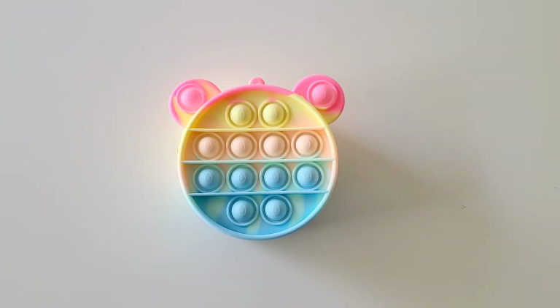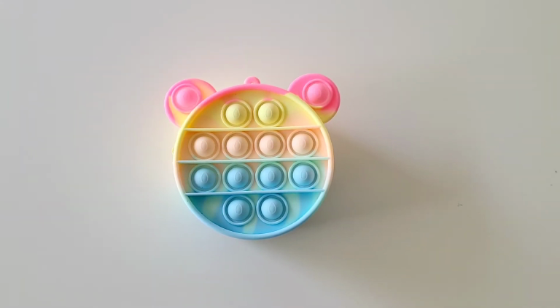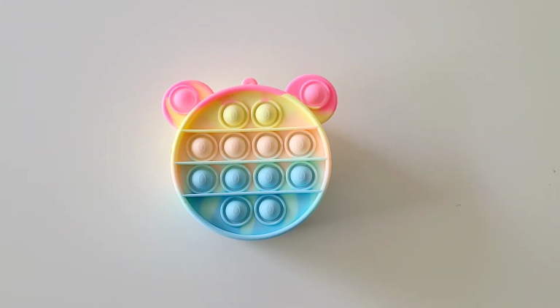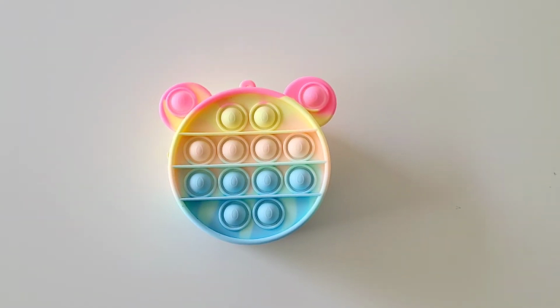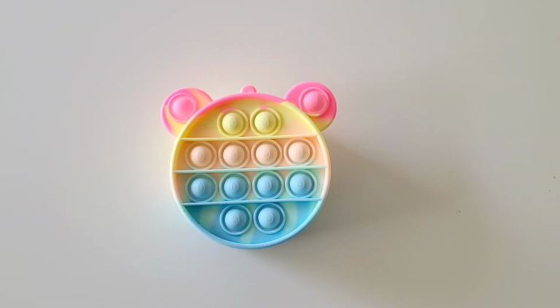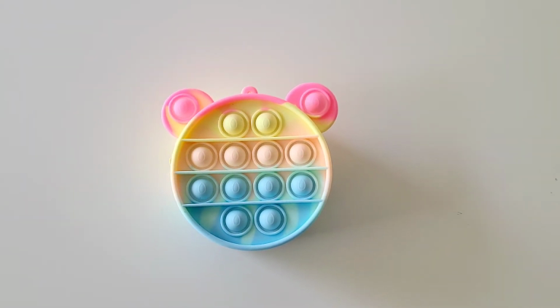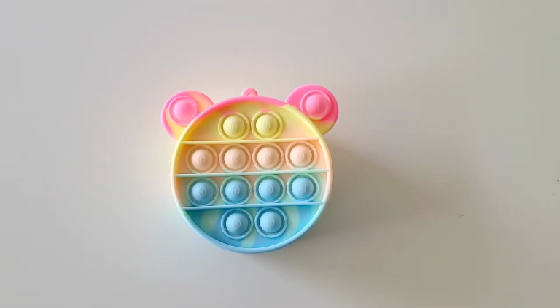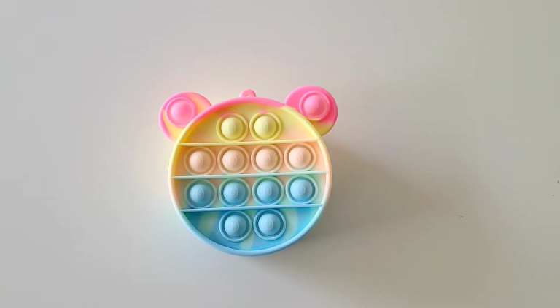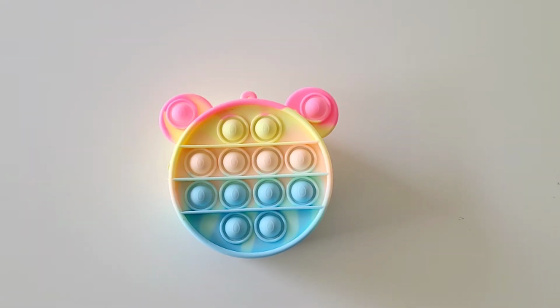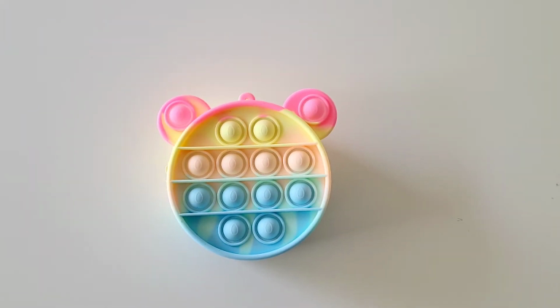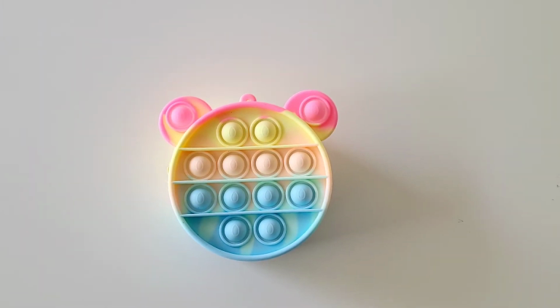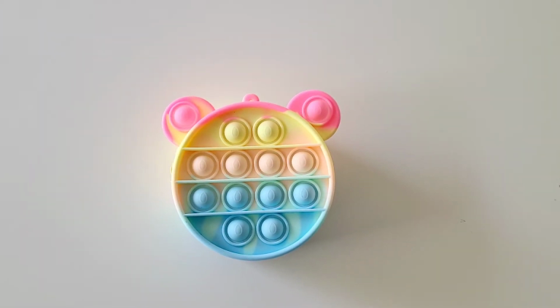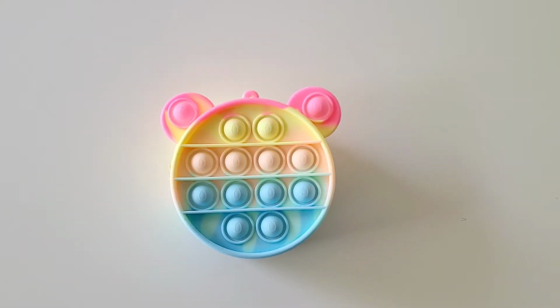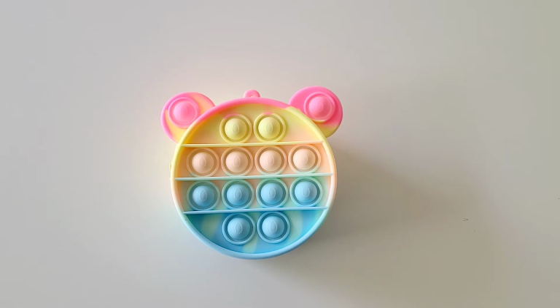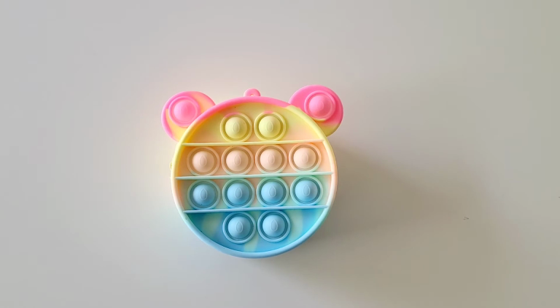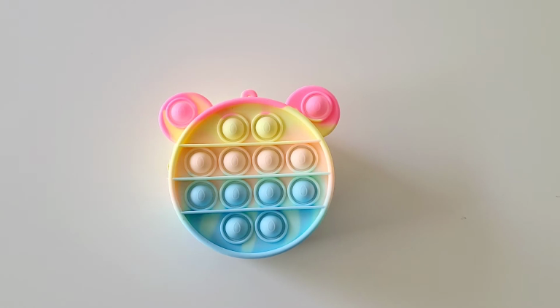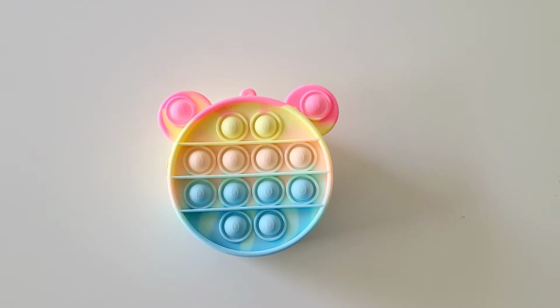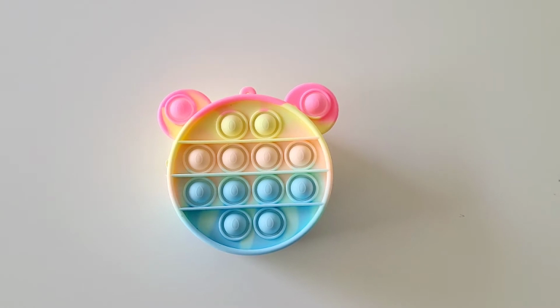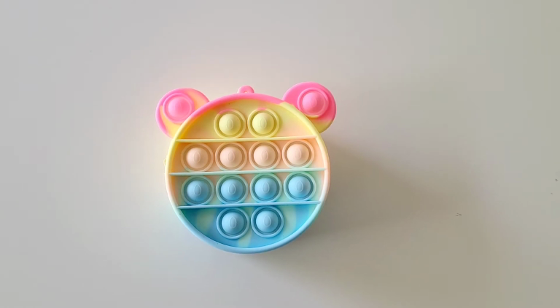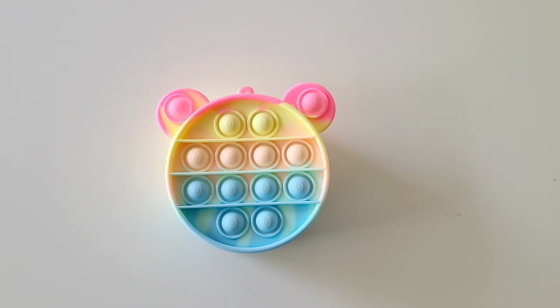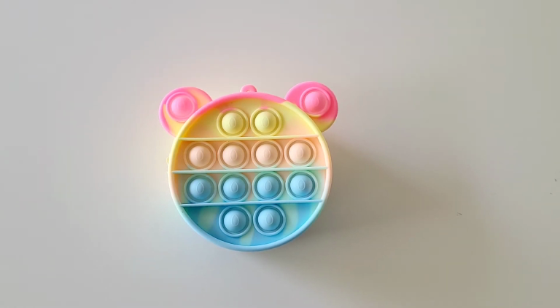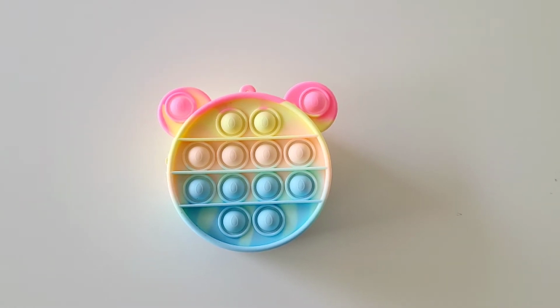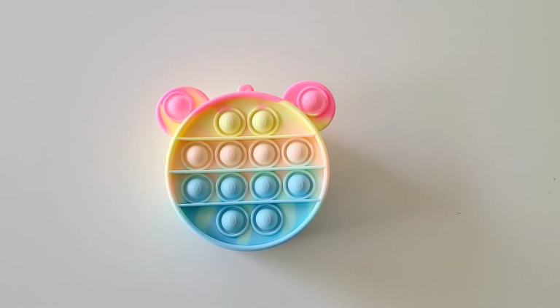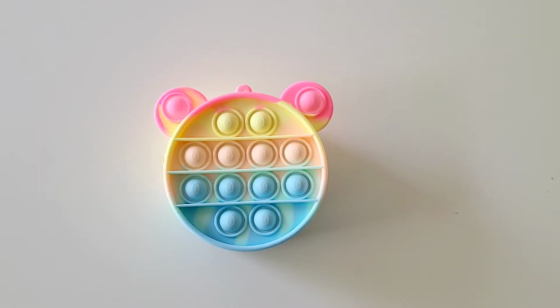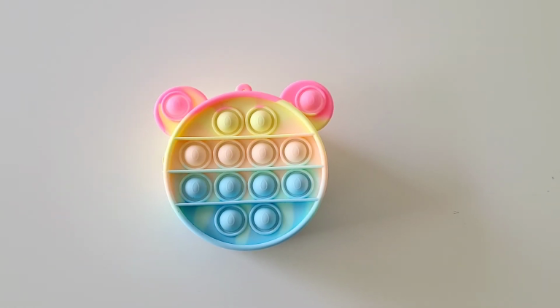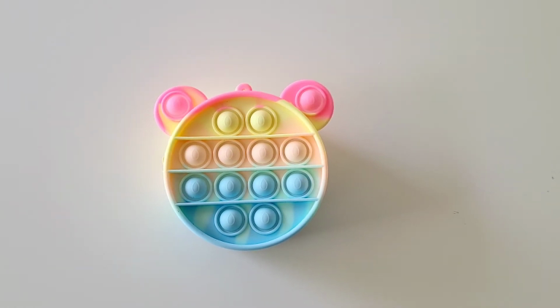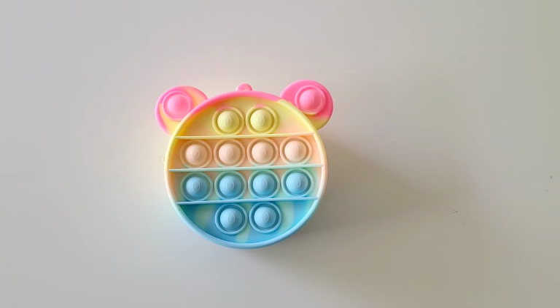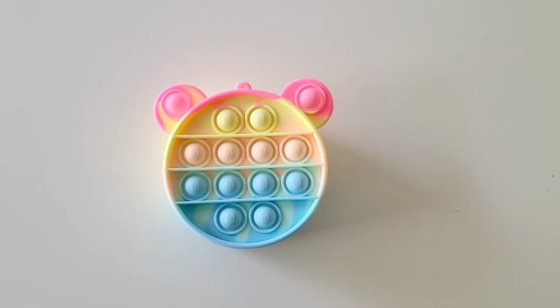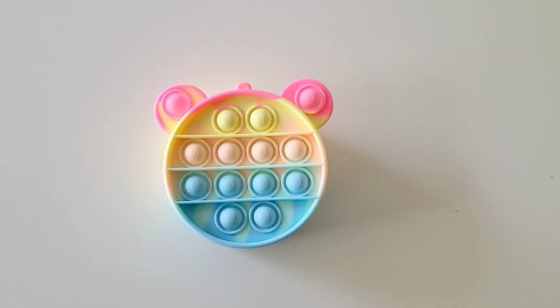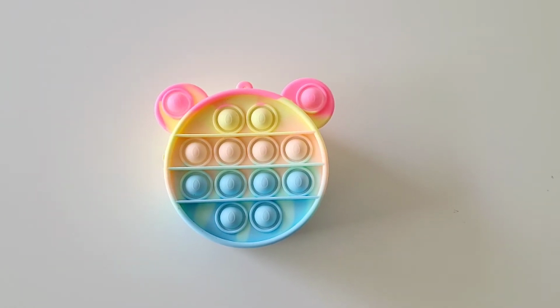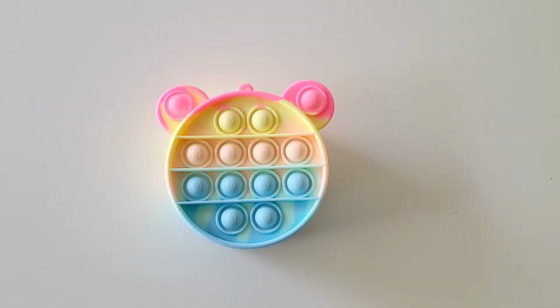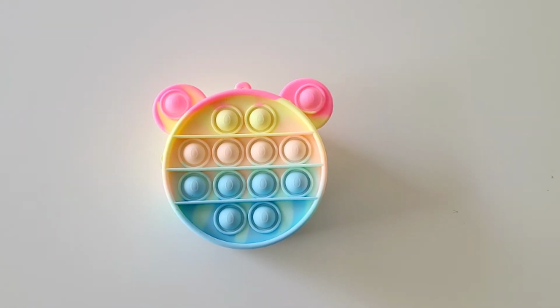Hey JD friends! It's JD here and this is the Mouse Ear Coin Bag Push Bubble Fidget Toy.